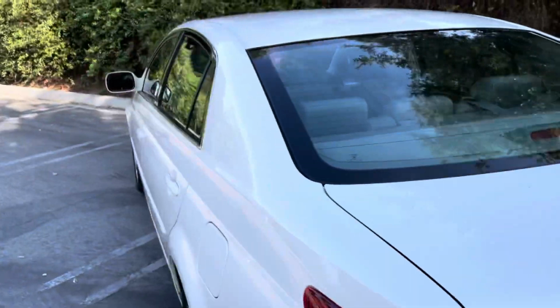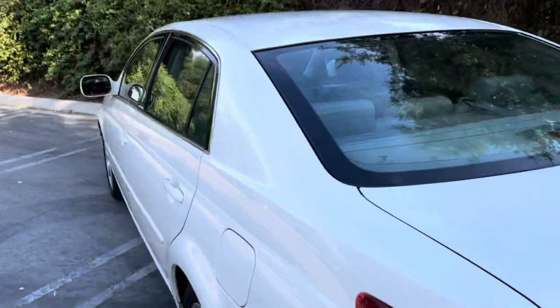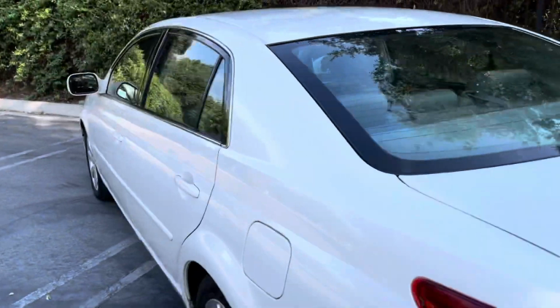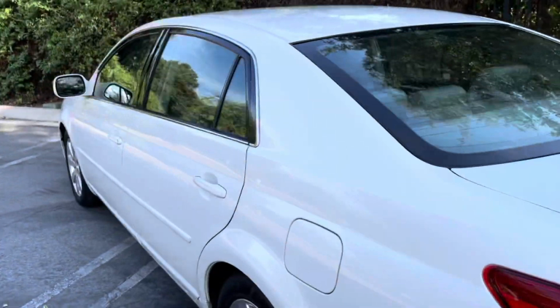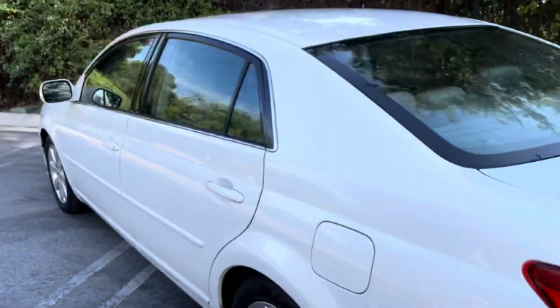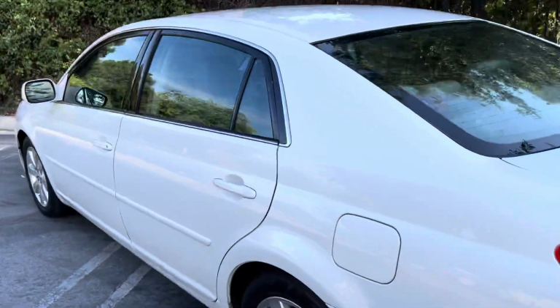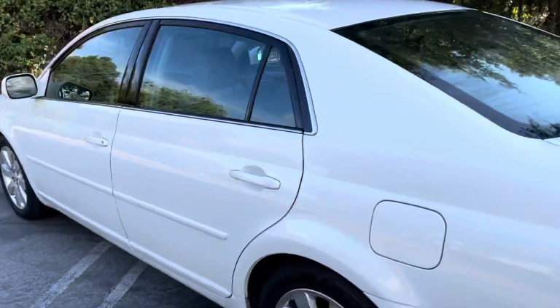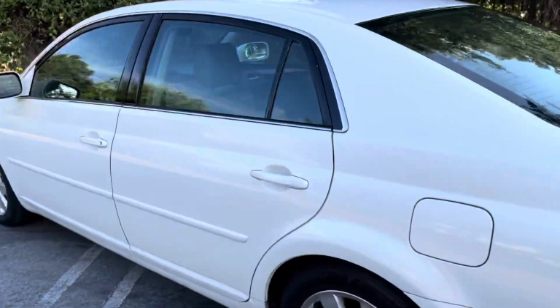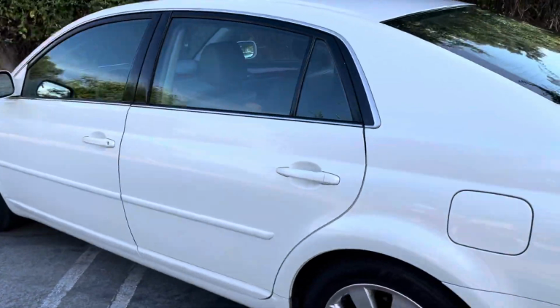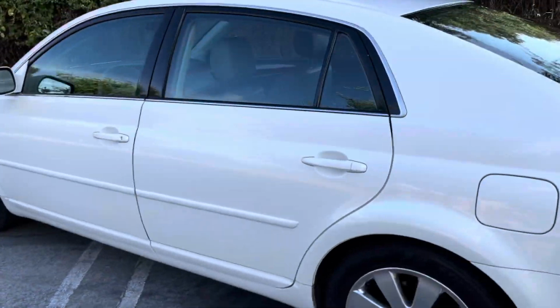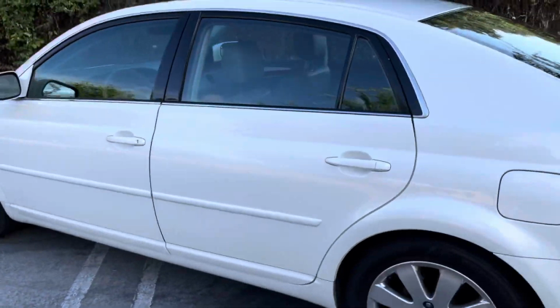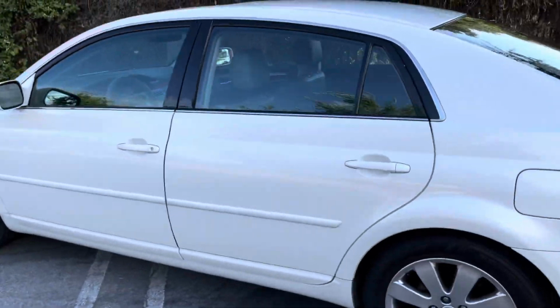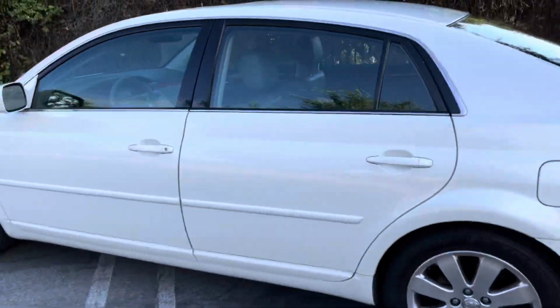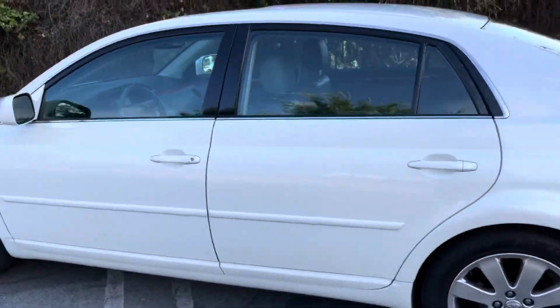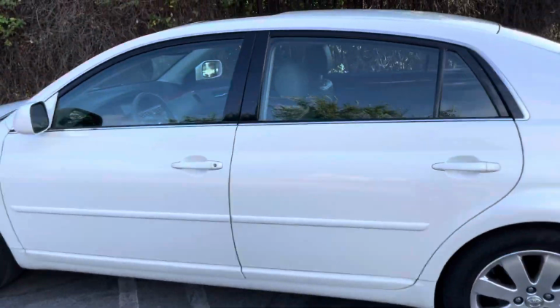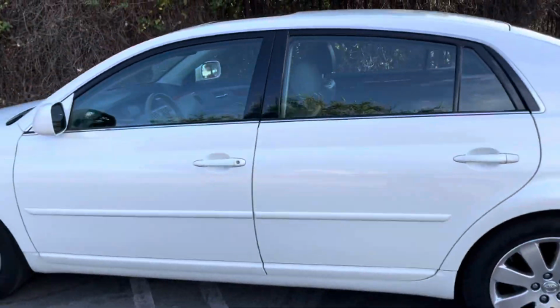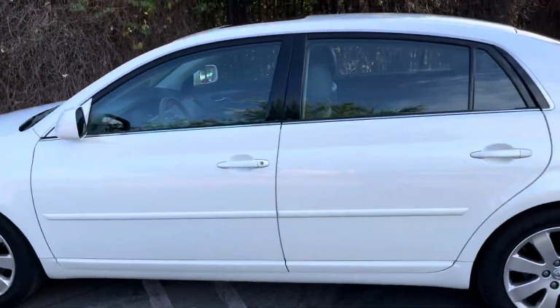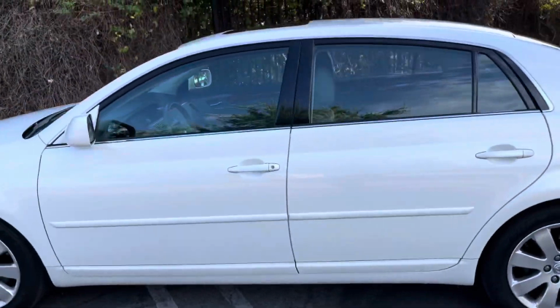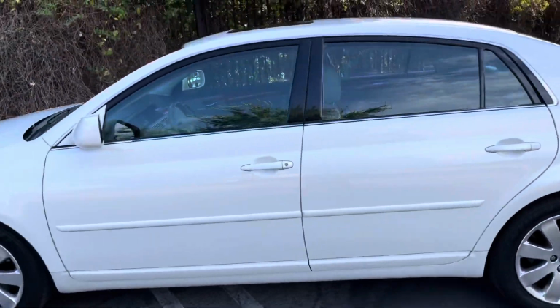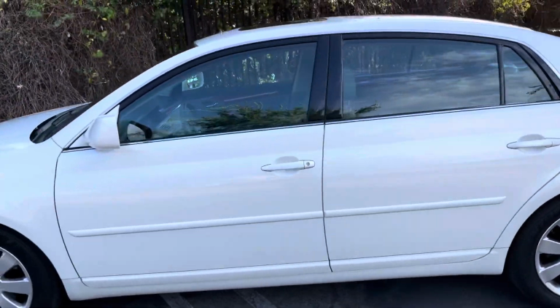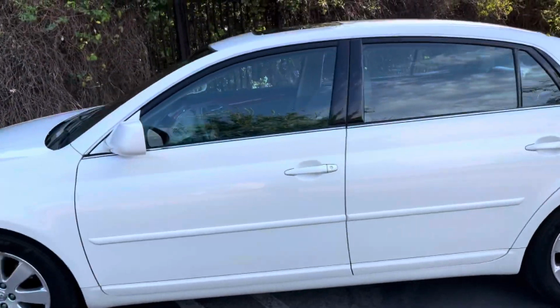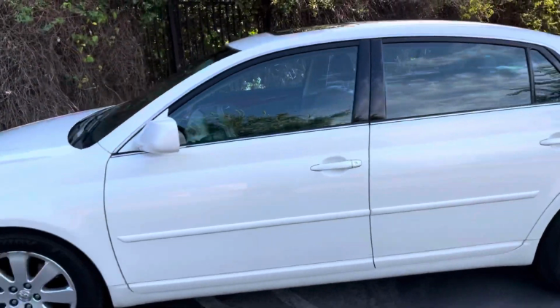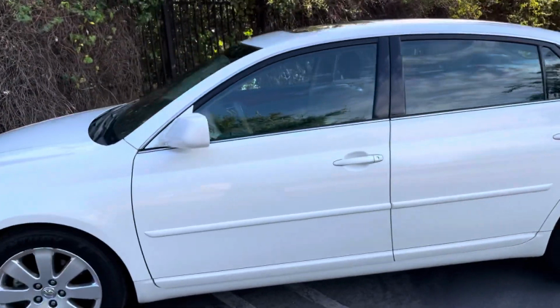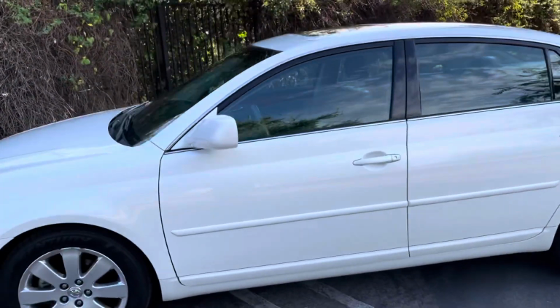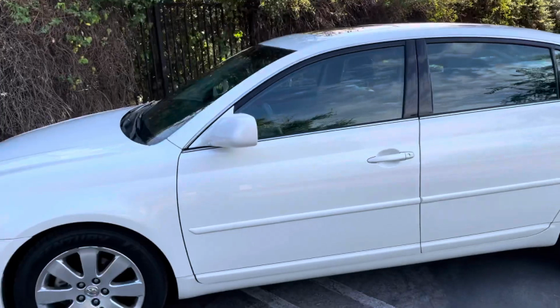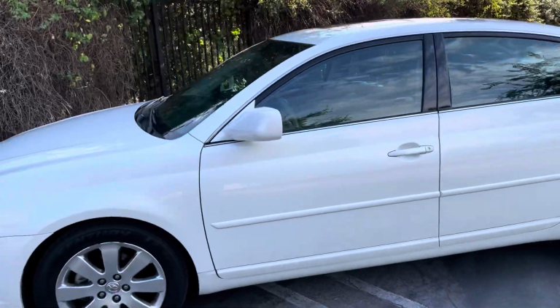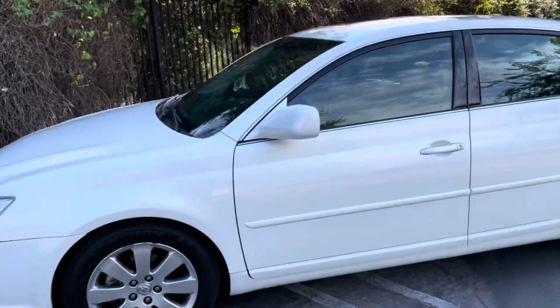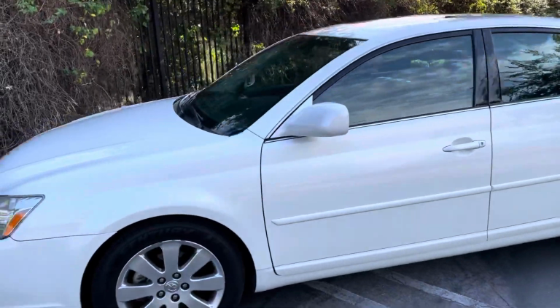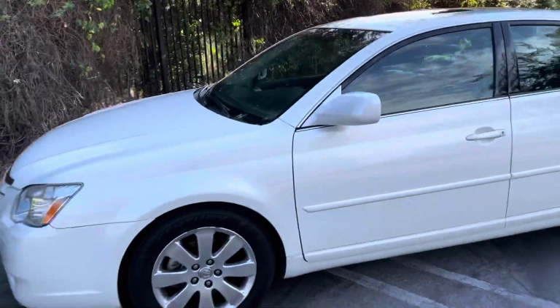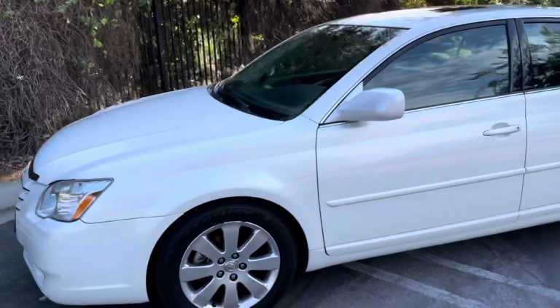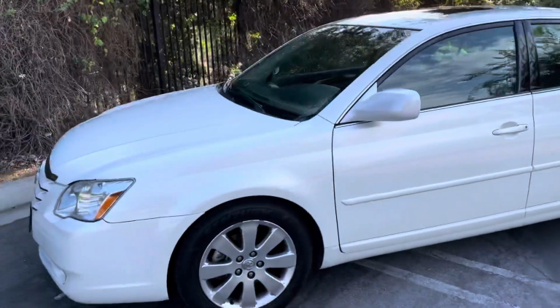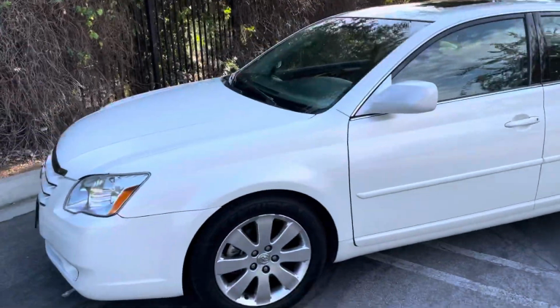Okay, that concludes our tour of this car. If you want any more questions answered, give us a call. Thank you.